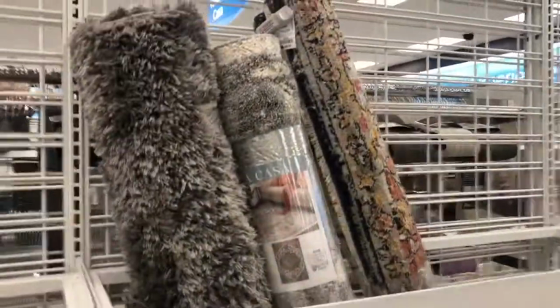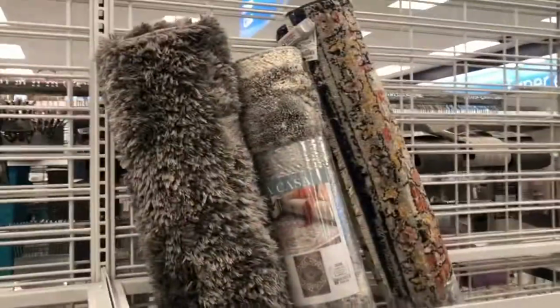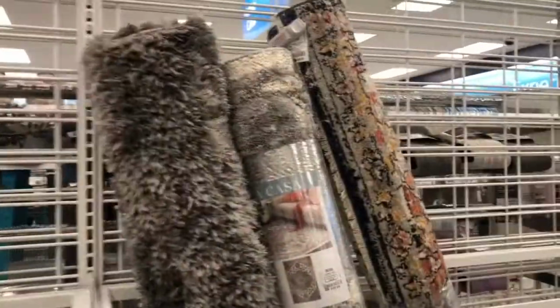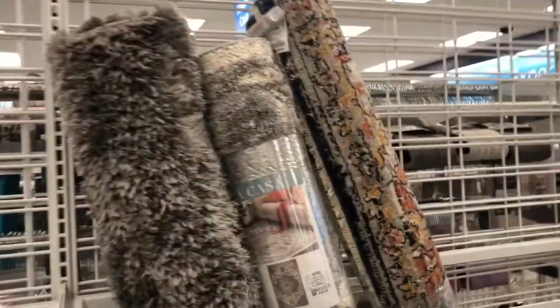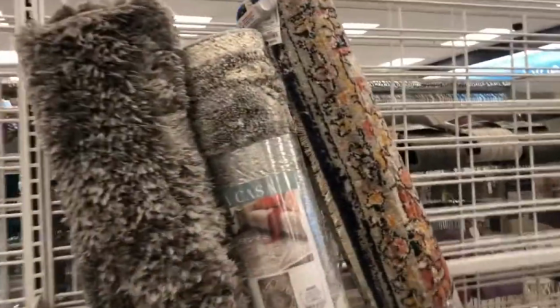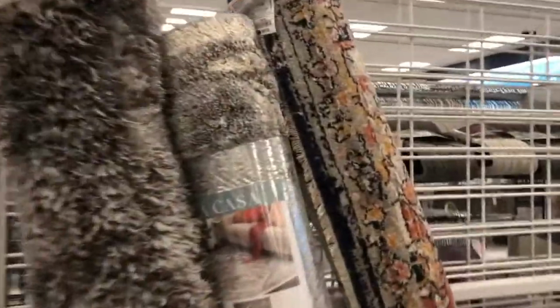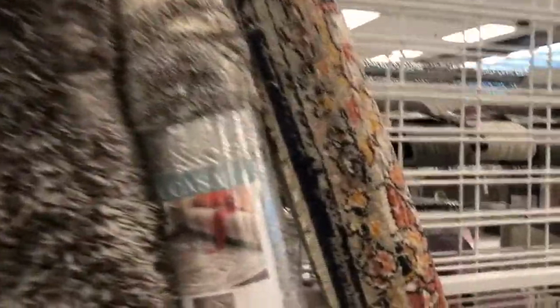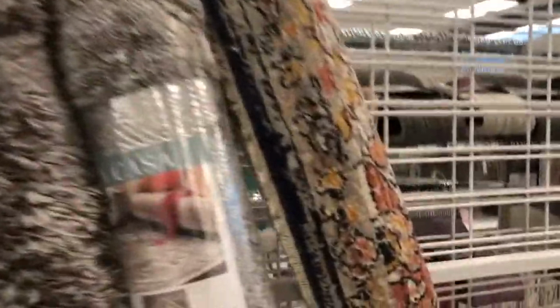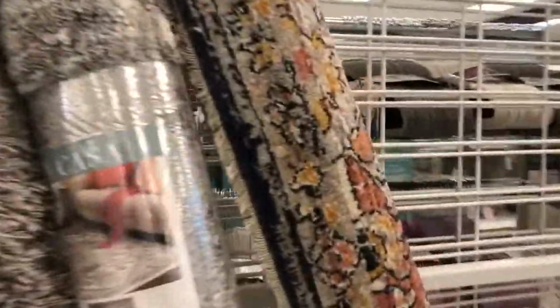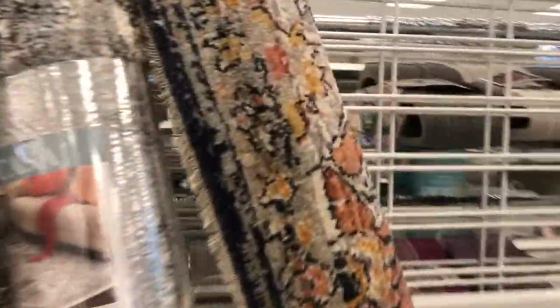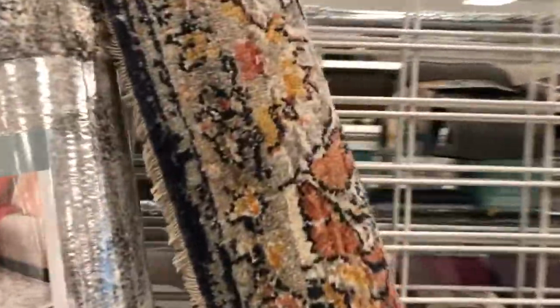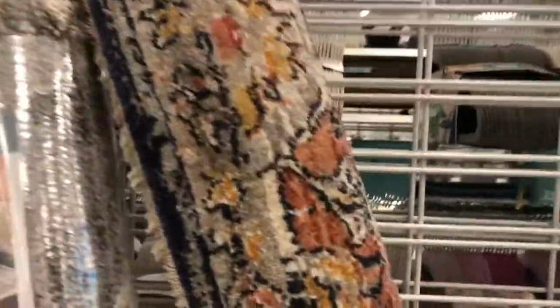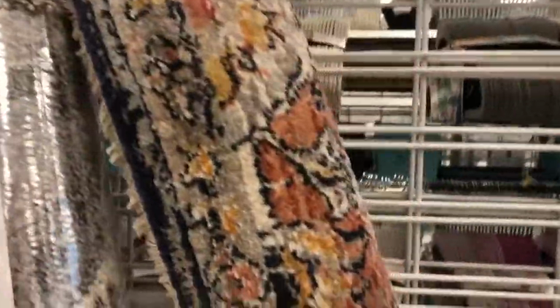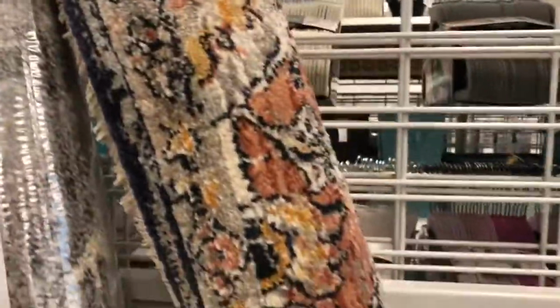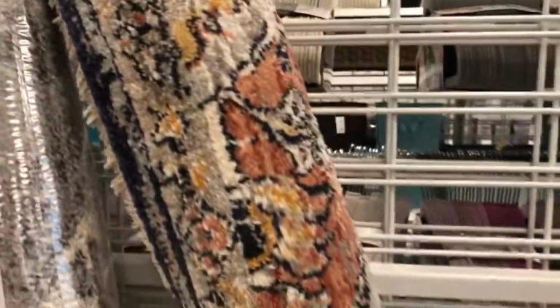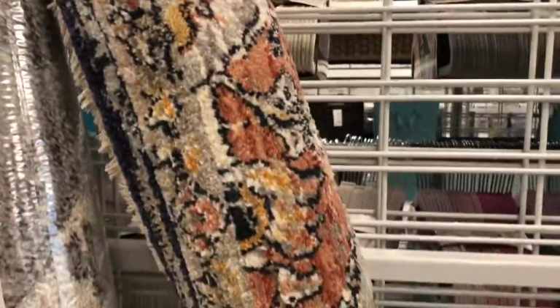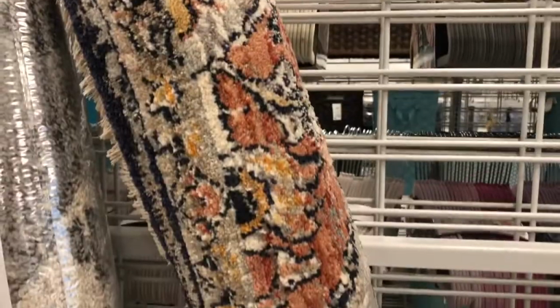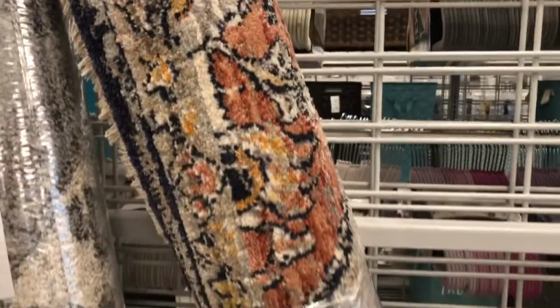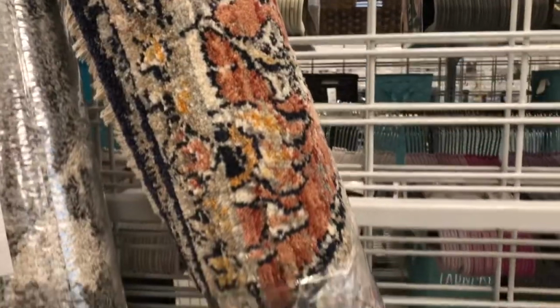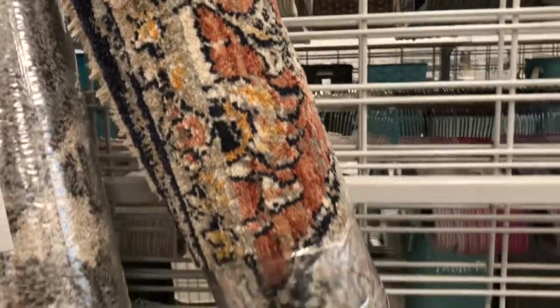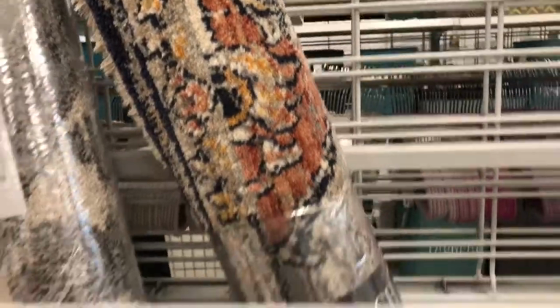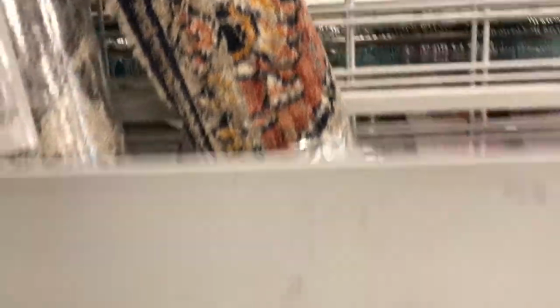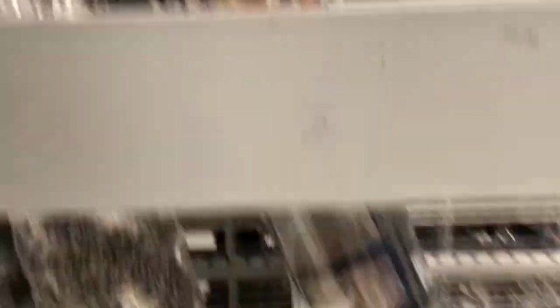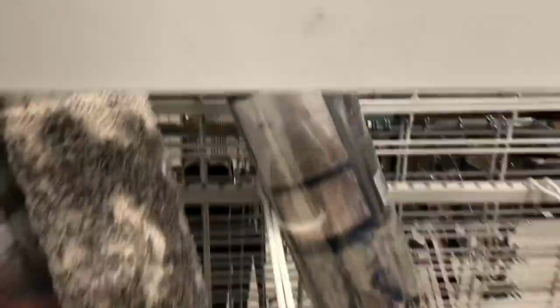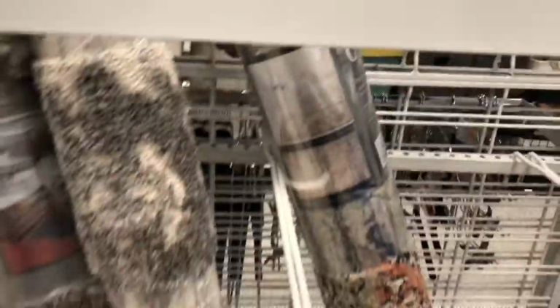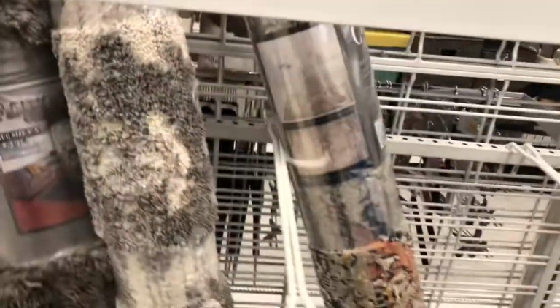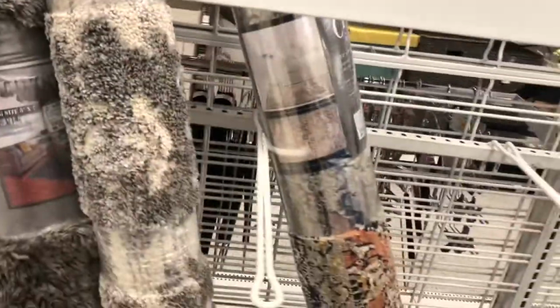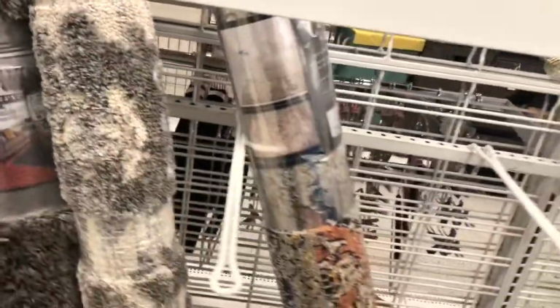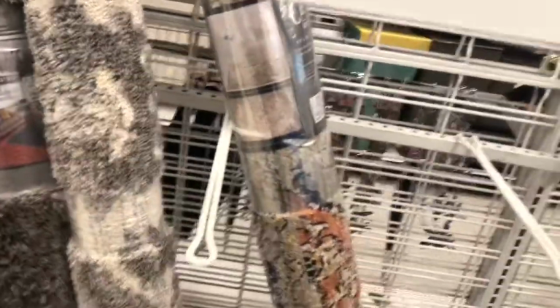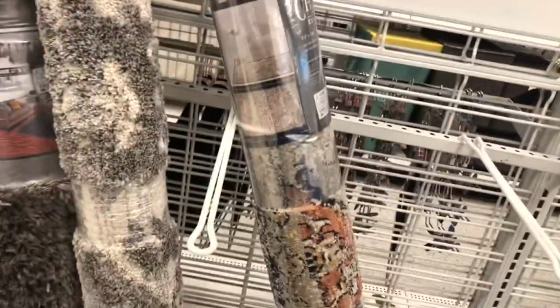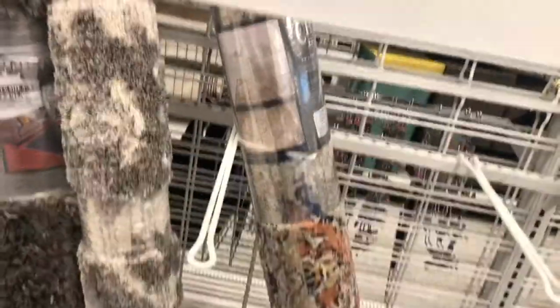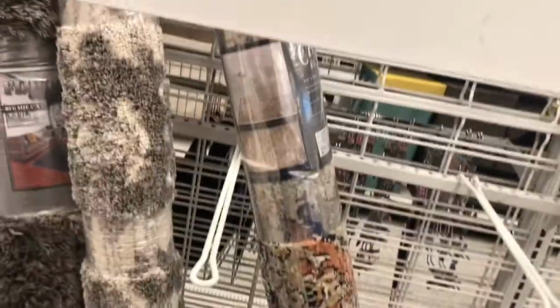I kind of want this rug — it's kind of cute. These are for my bedroom.